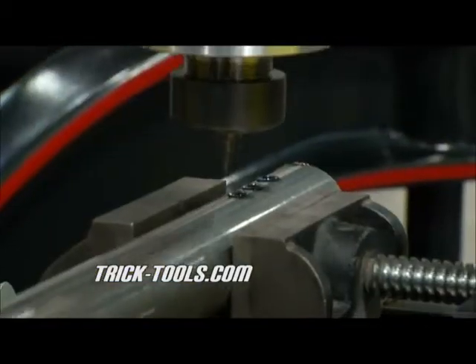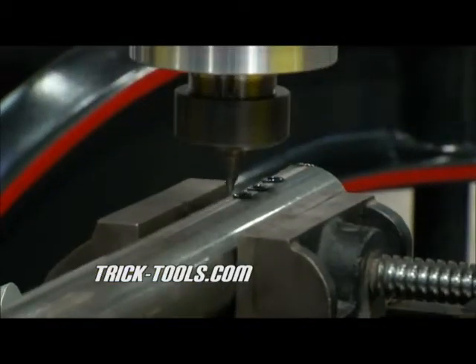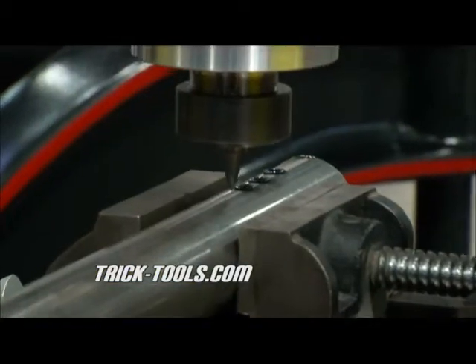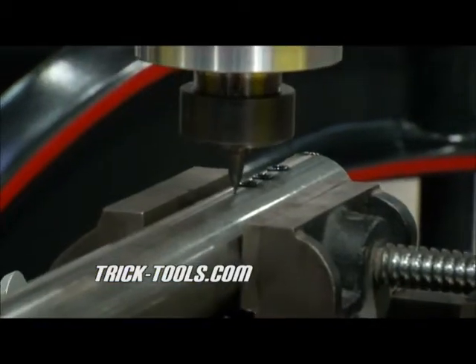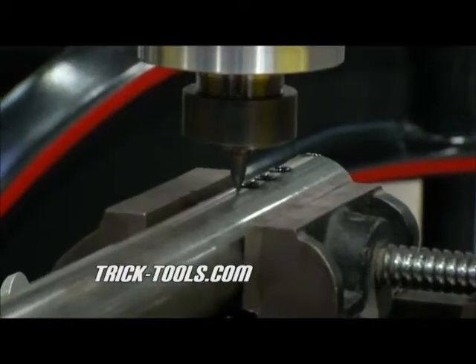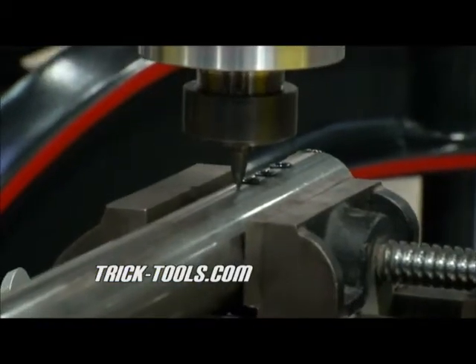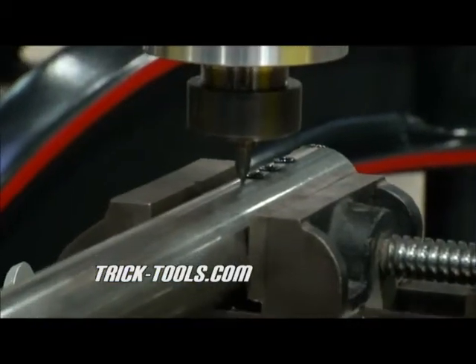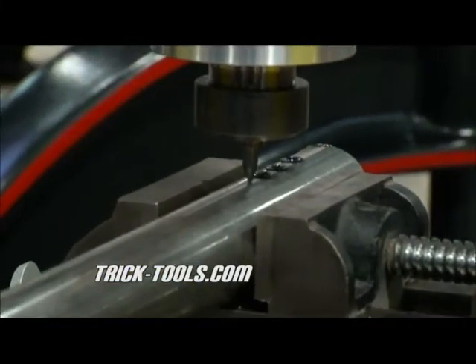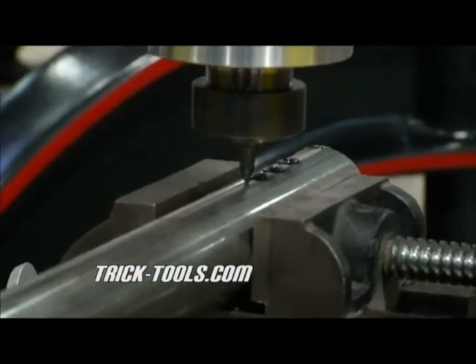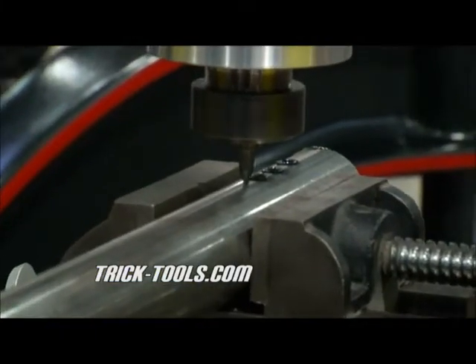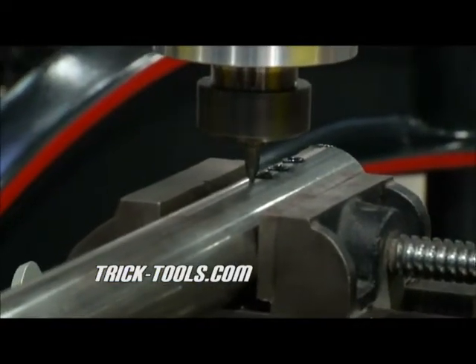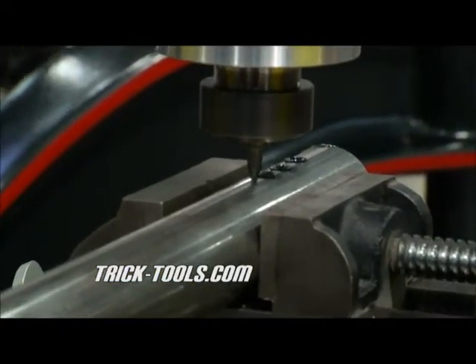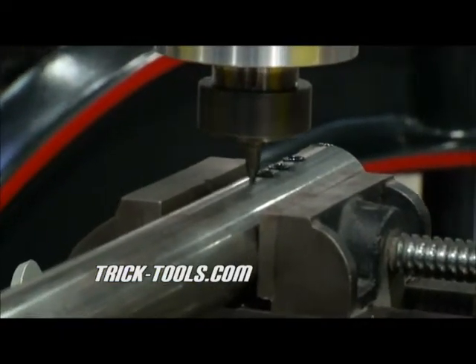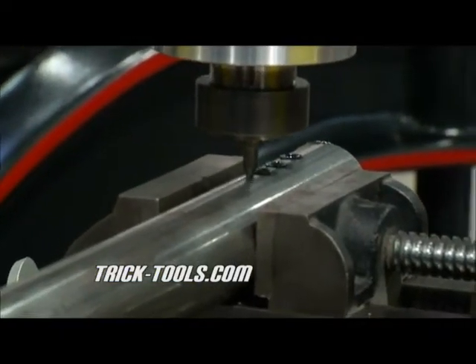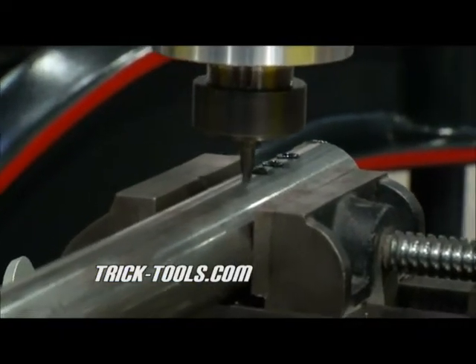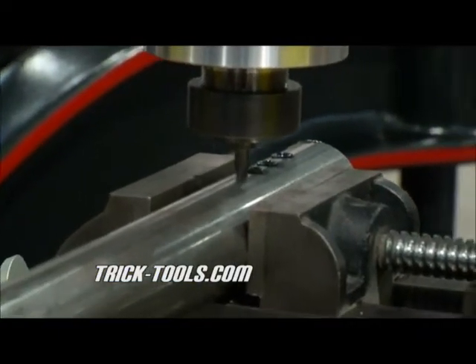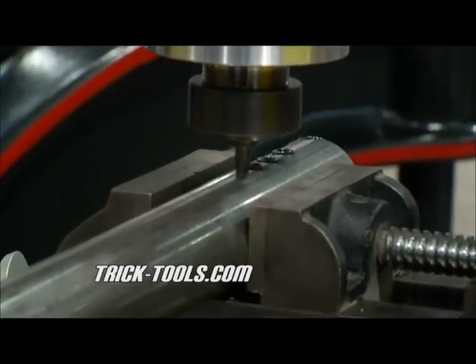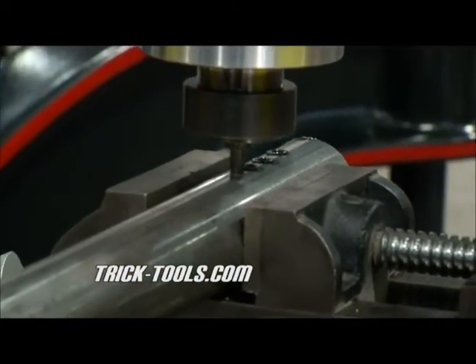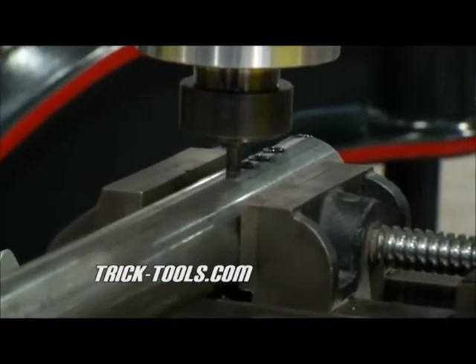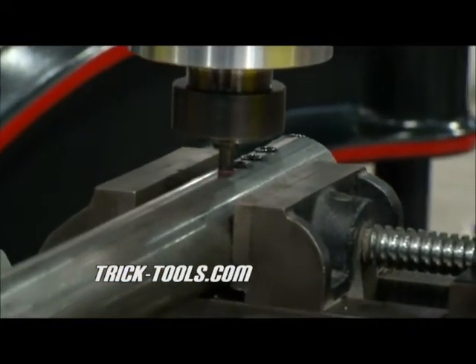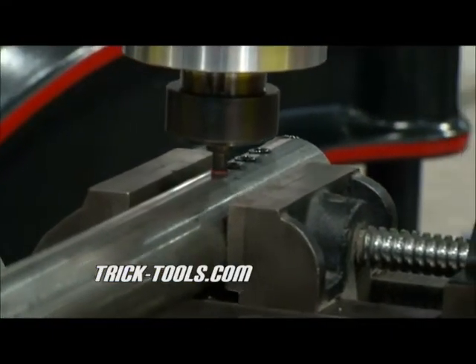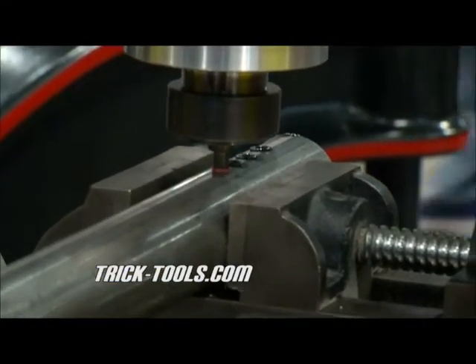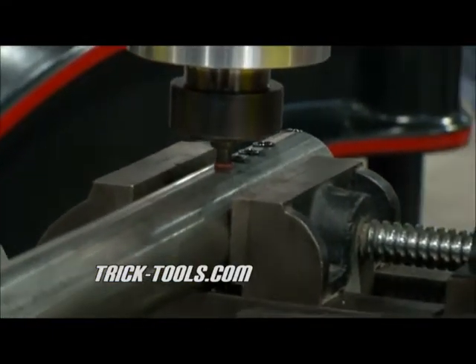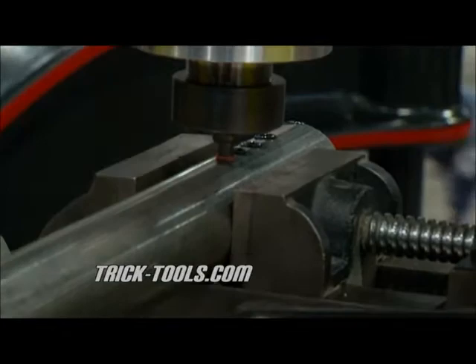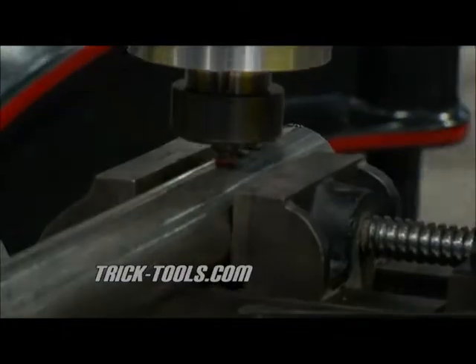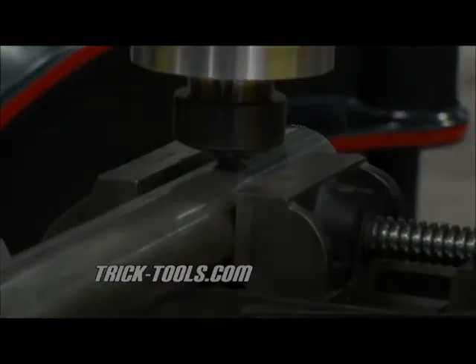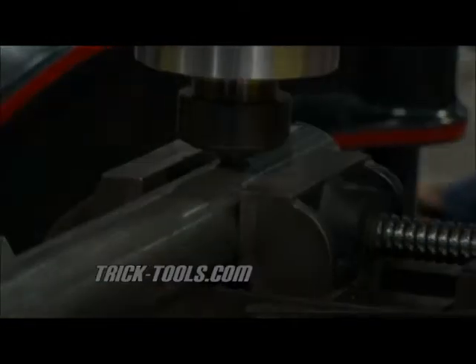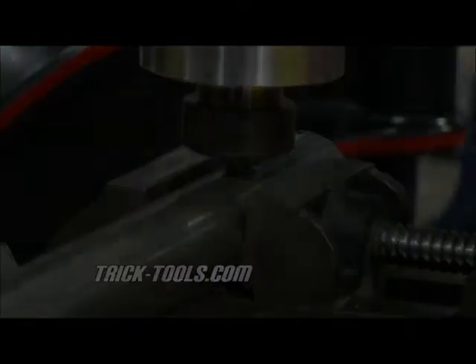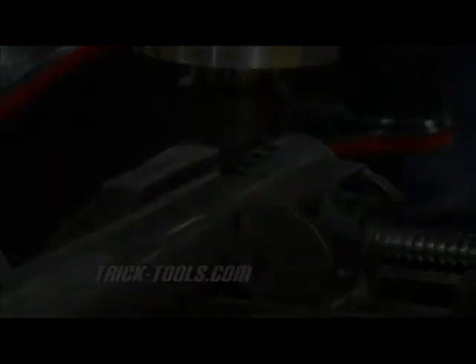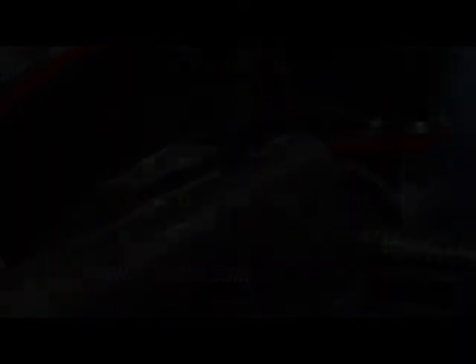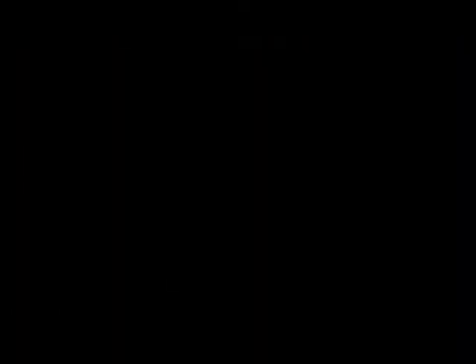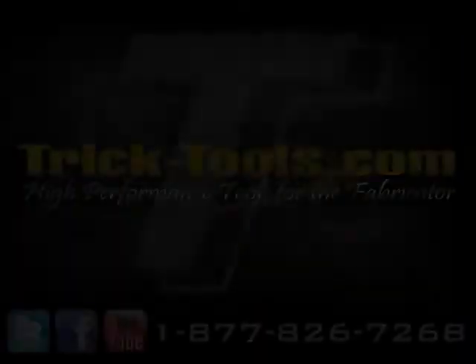For all you guys out there building projects and doing fabrication work, check out trick-tools.com.